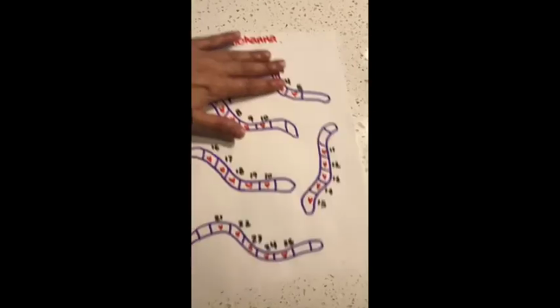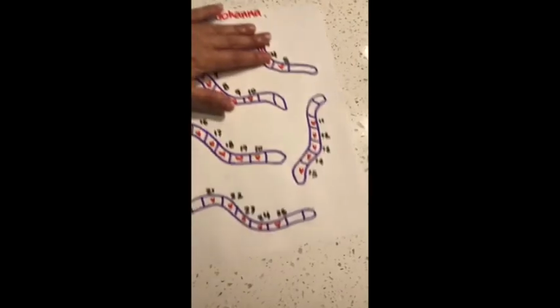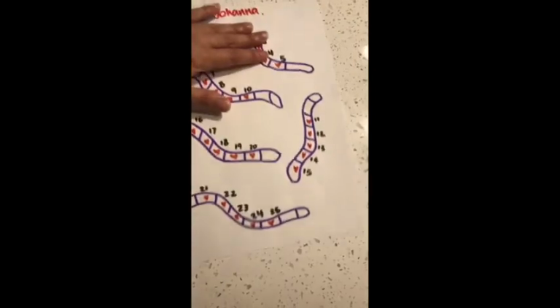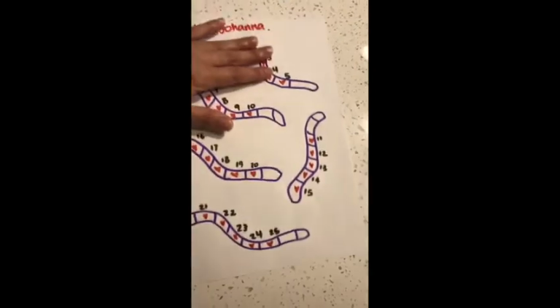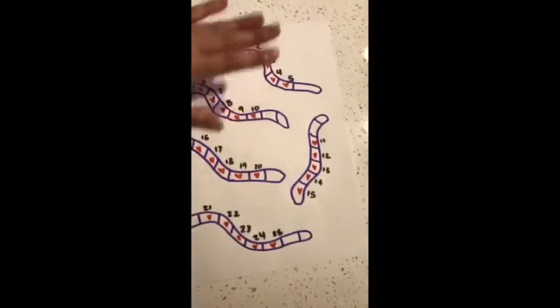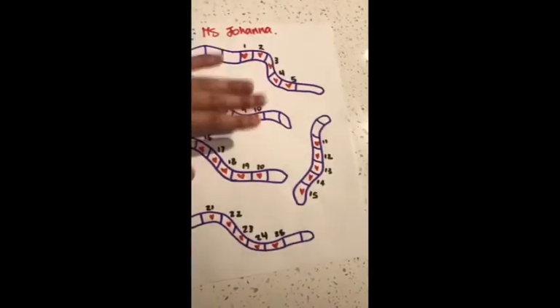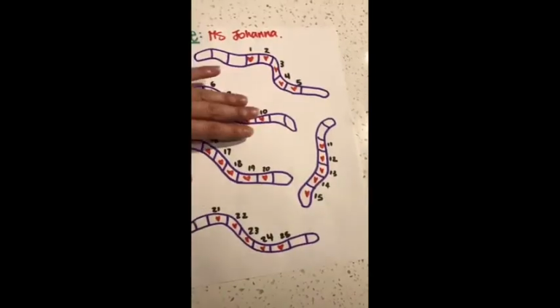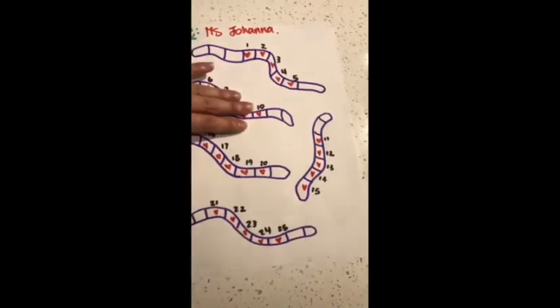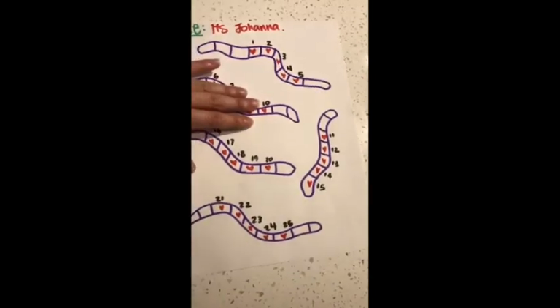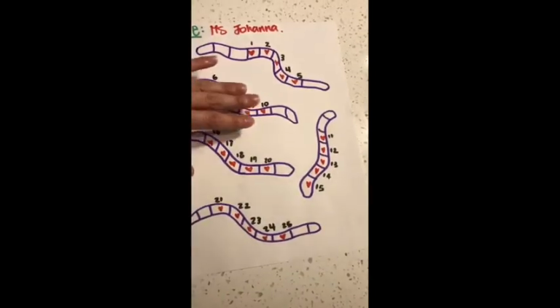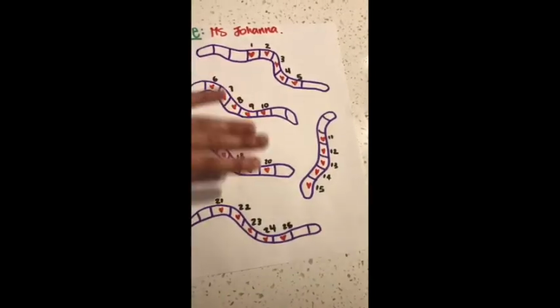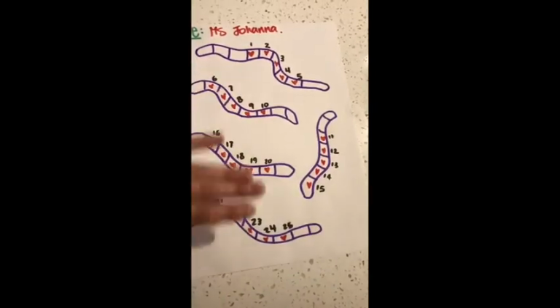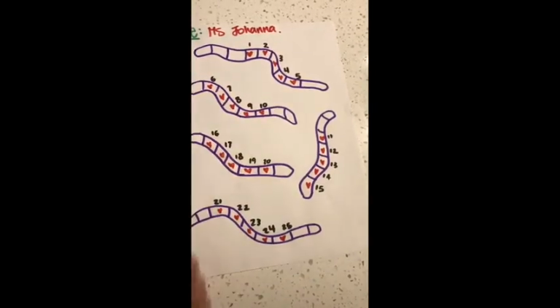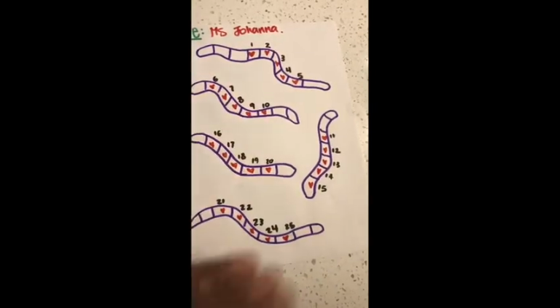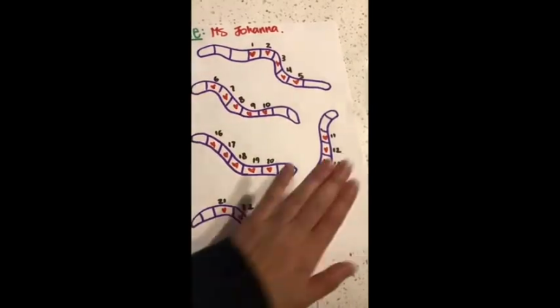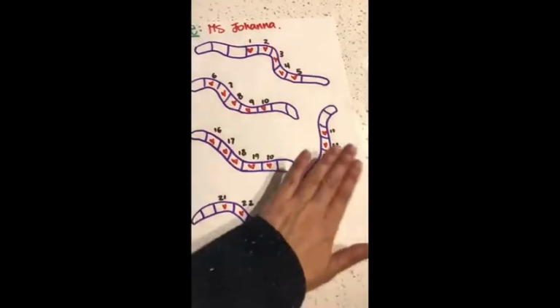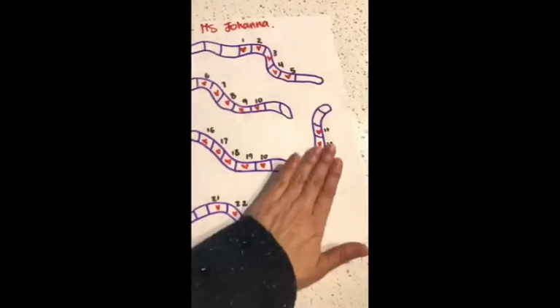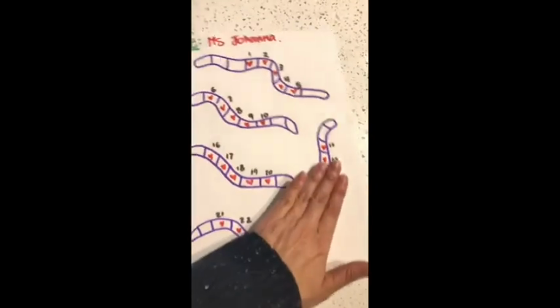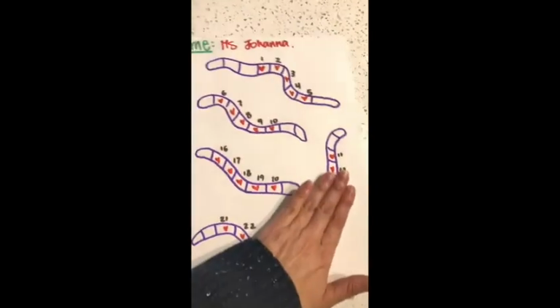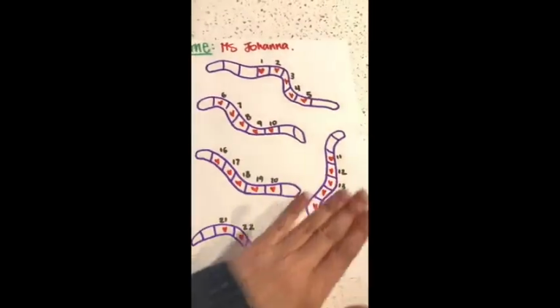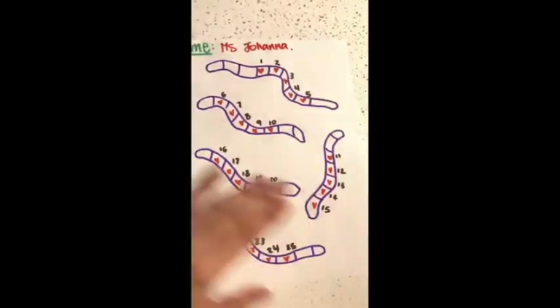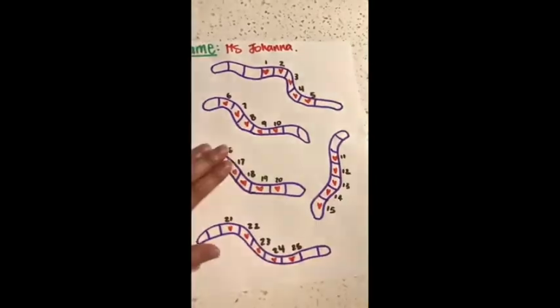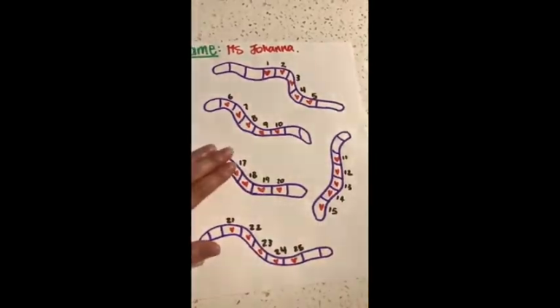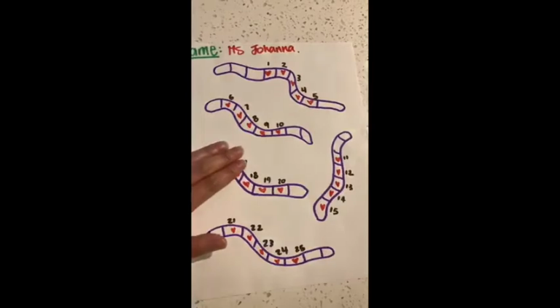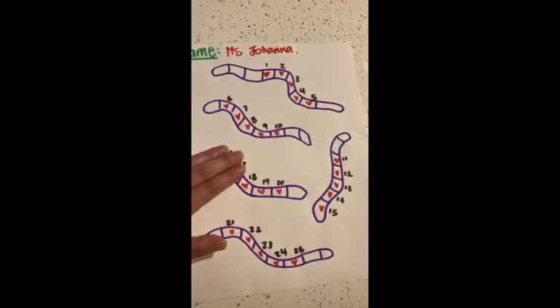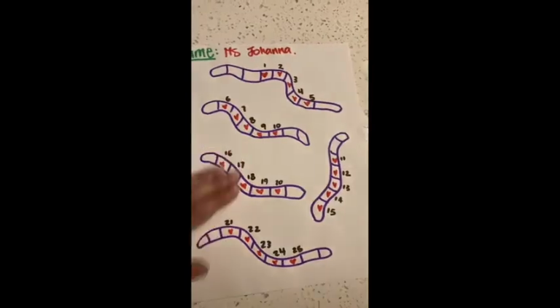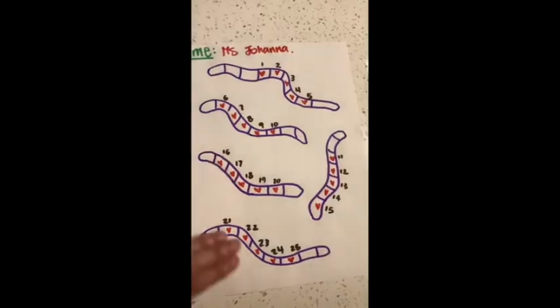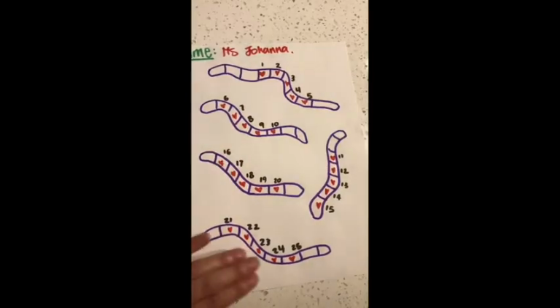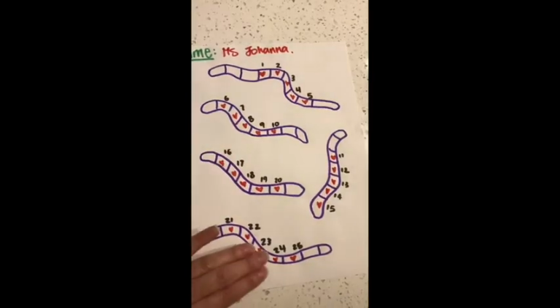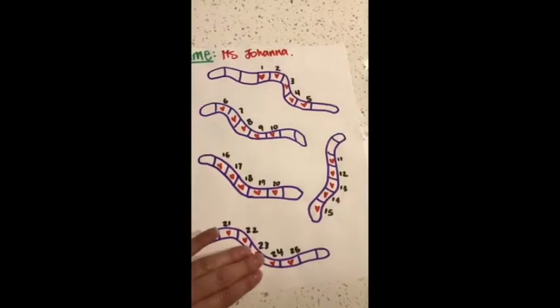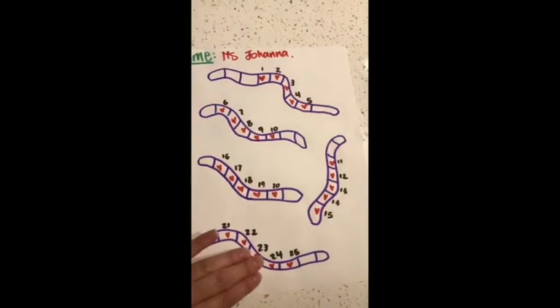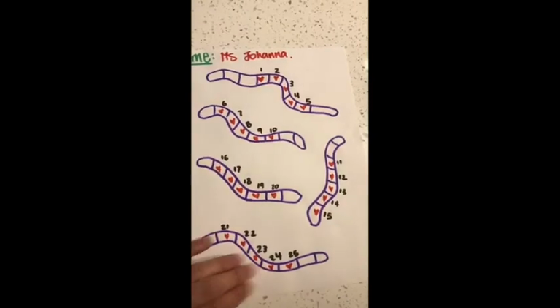Five, ten, fifteen, twenty, twenty-five.